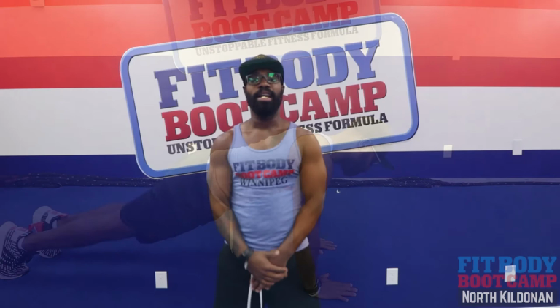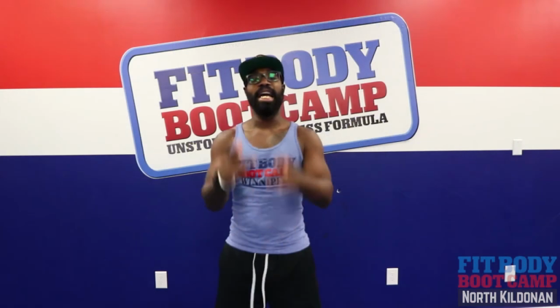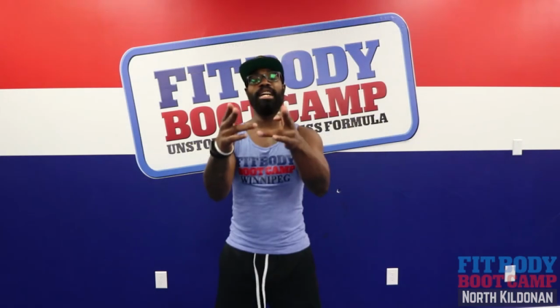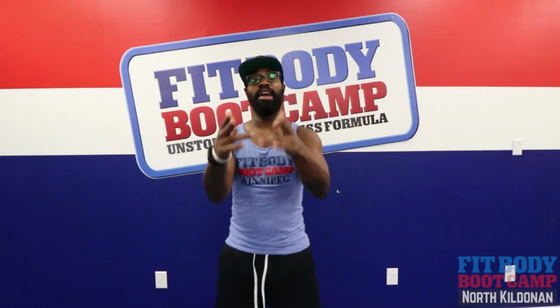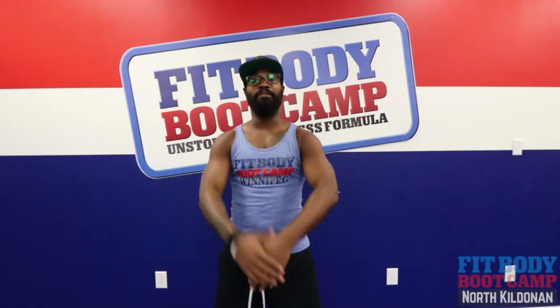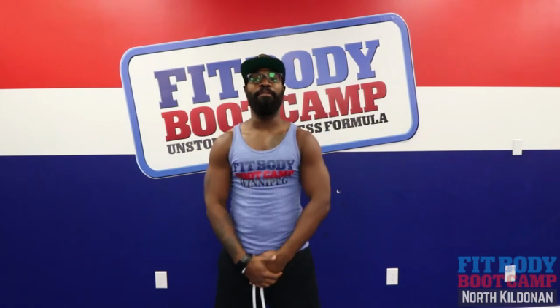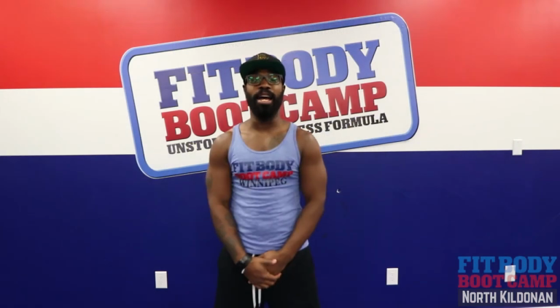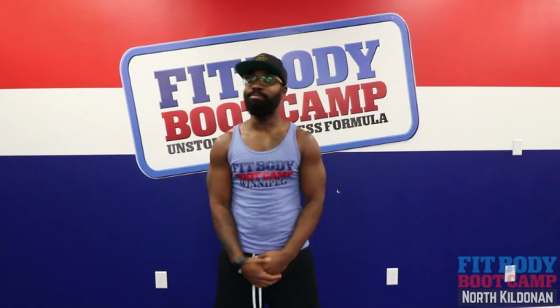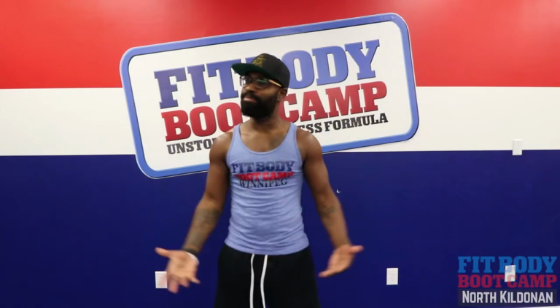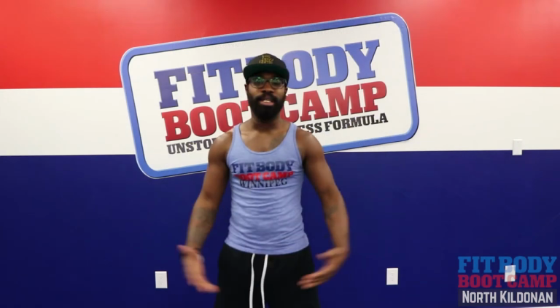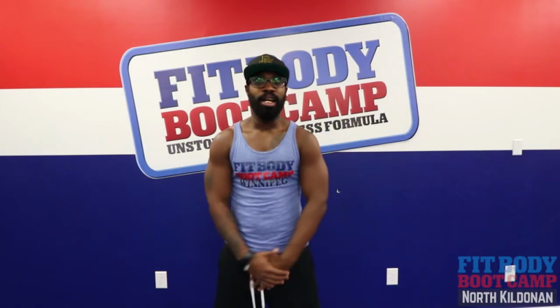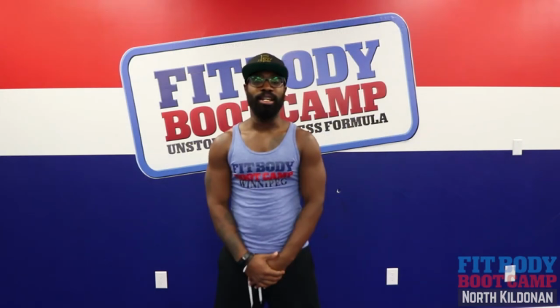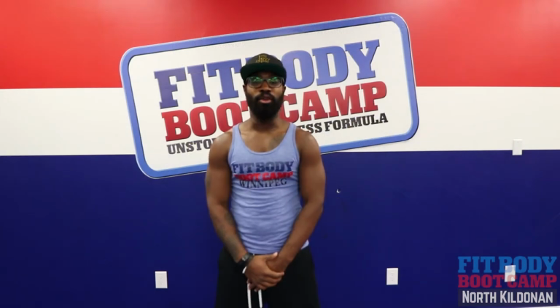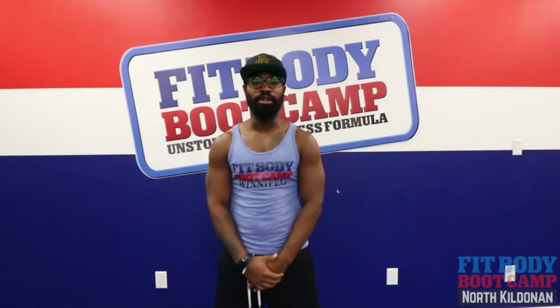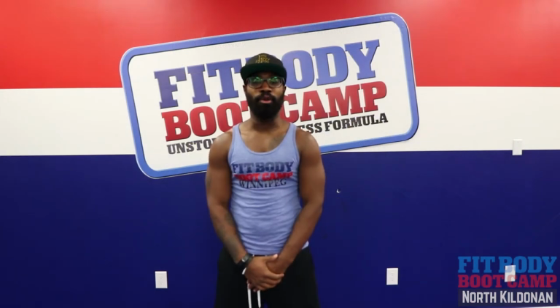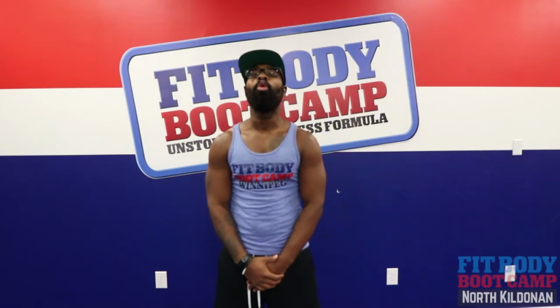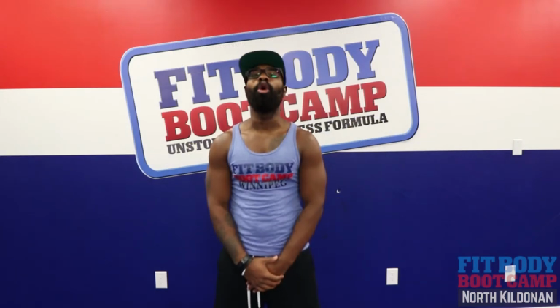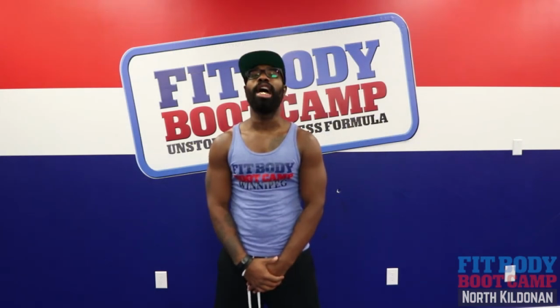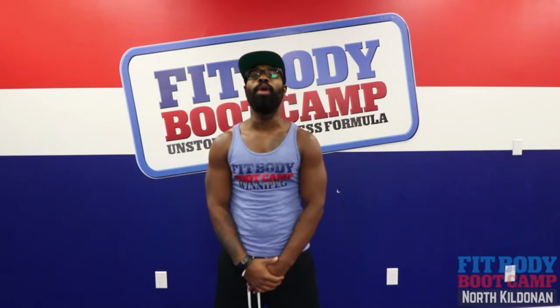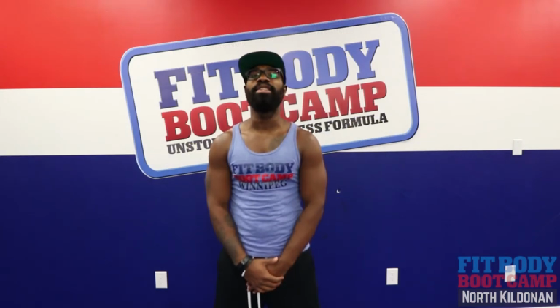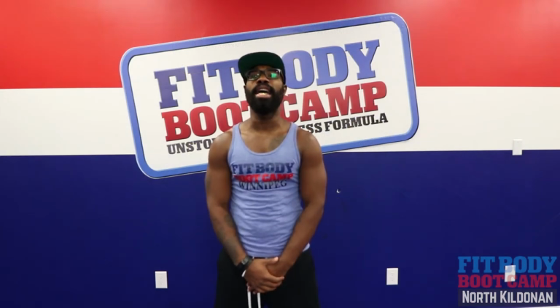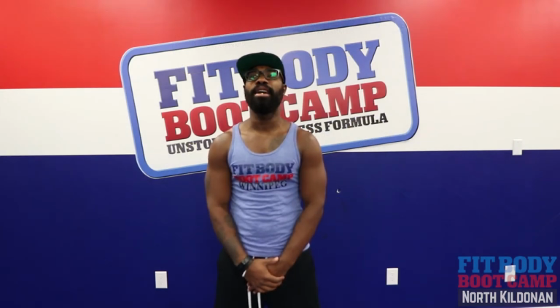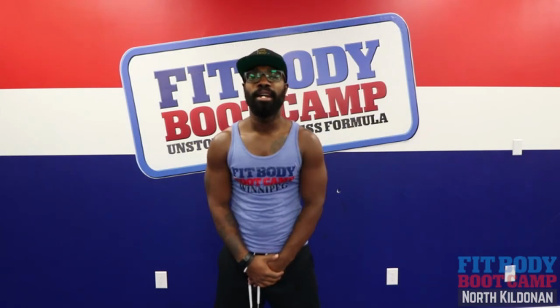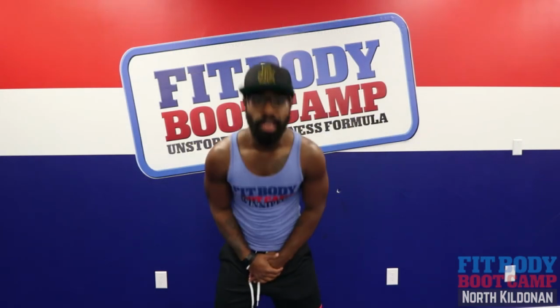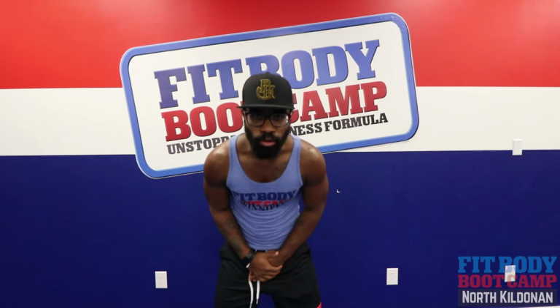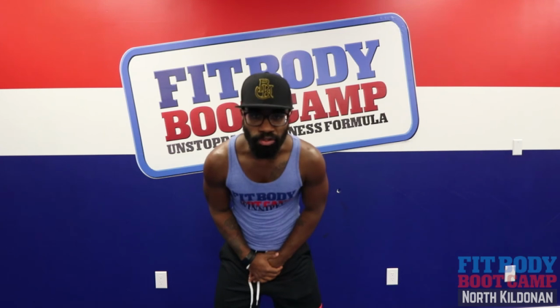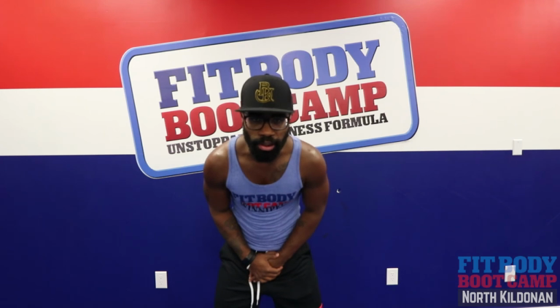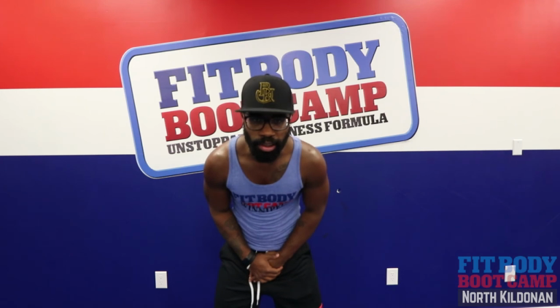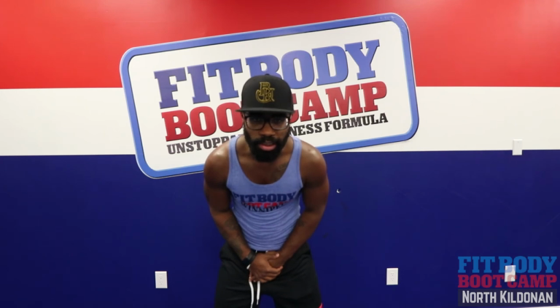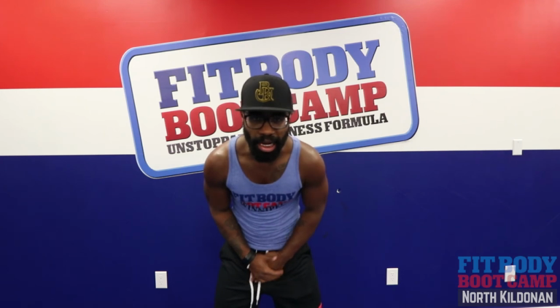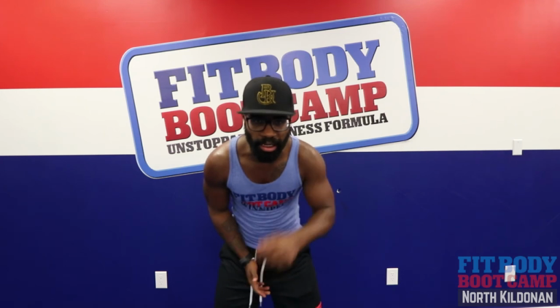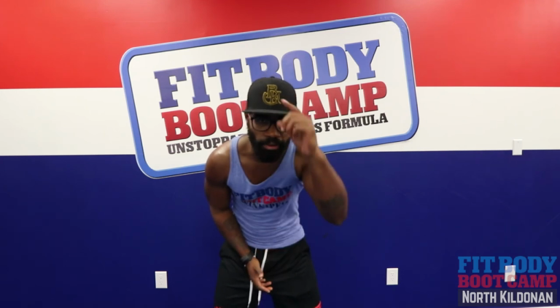And there you have it FitFam, another wonderful Workout Wednesday. Coach George, signing off.